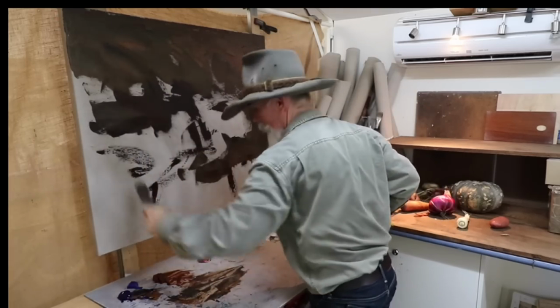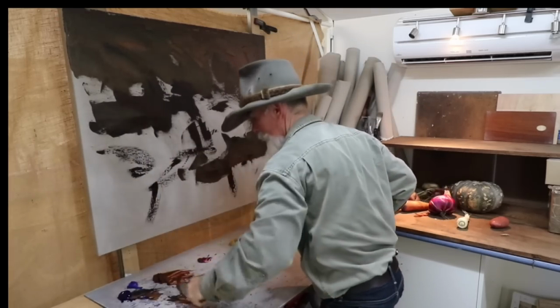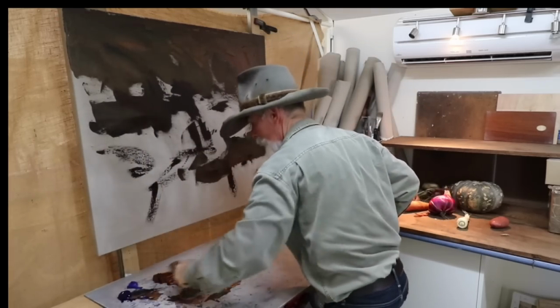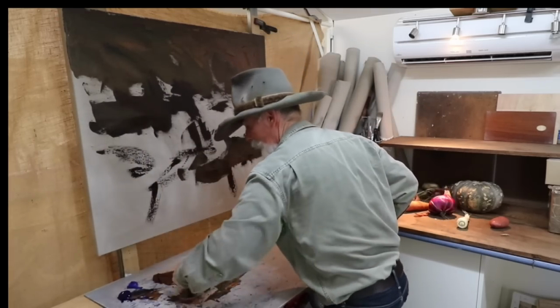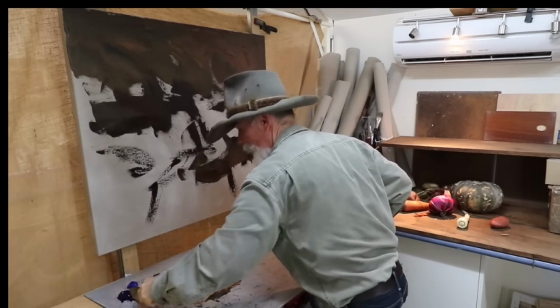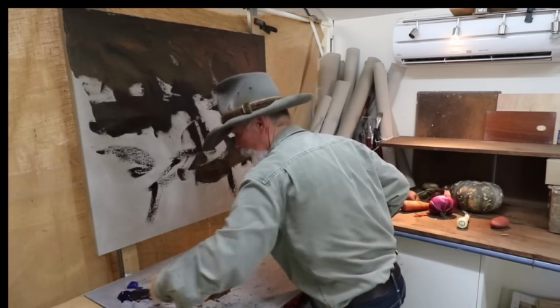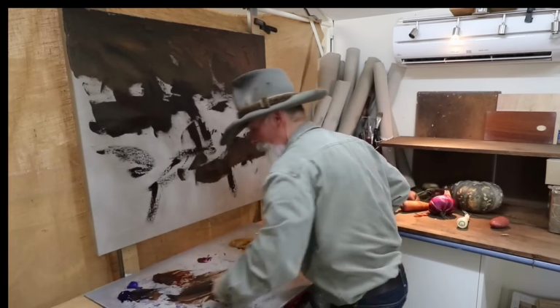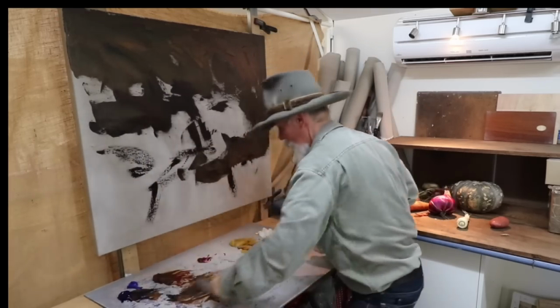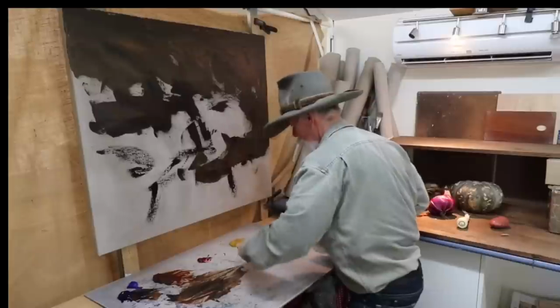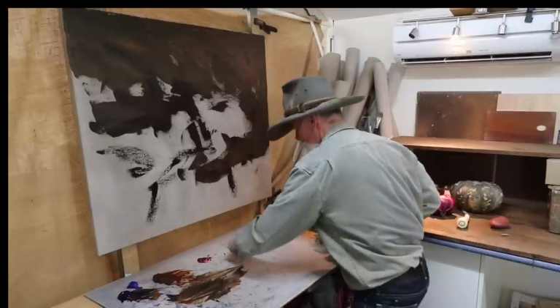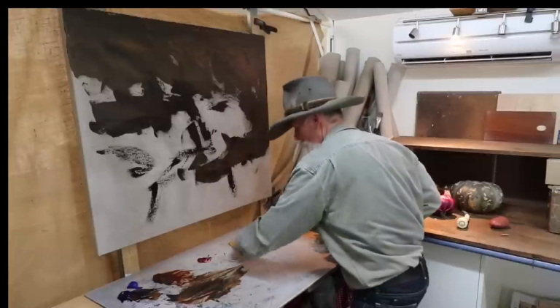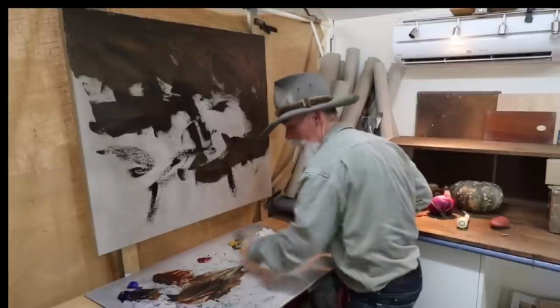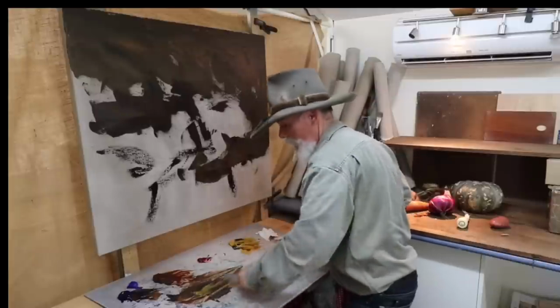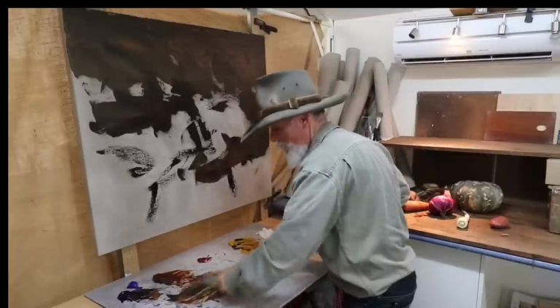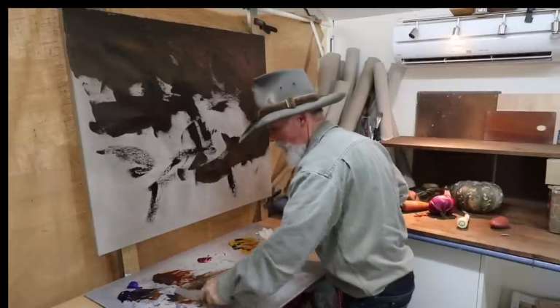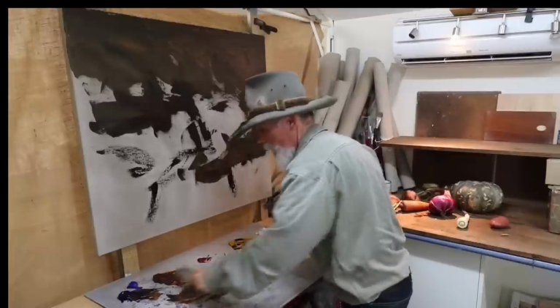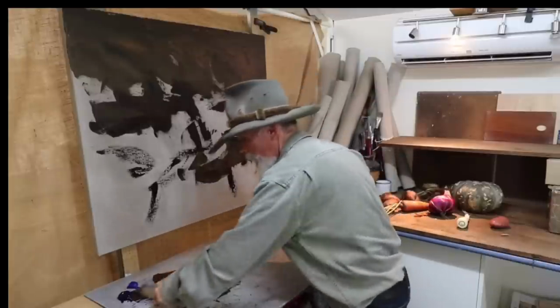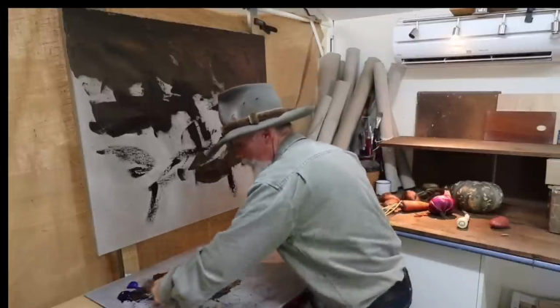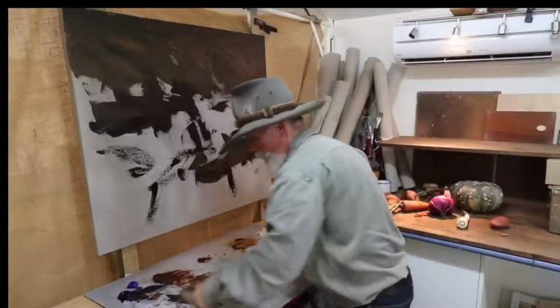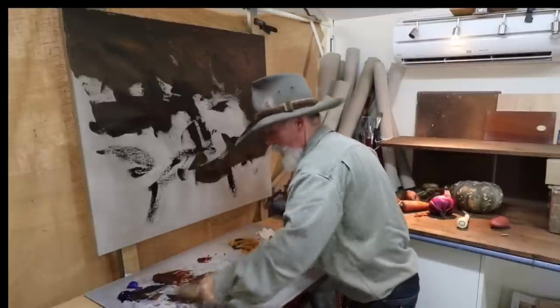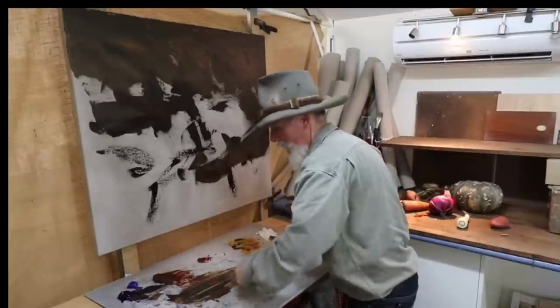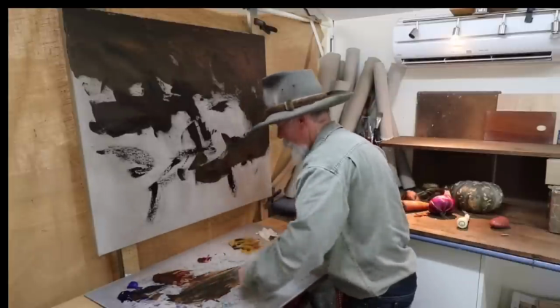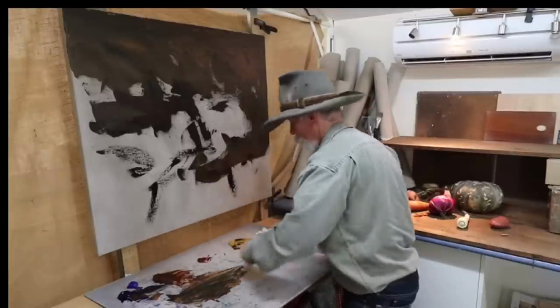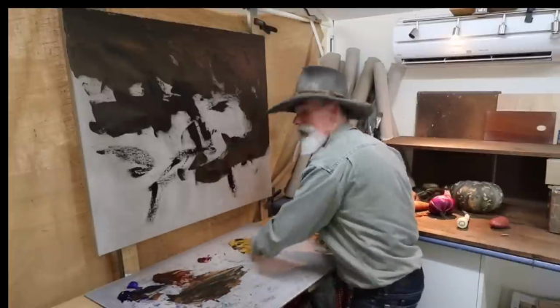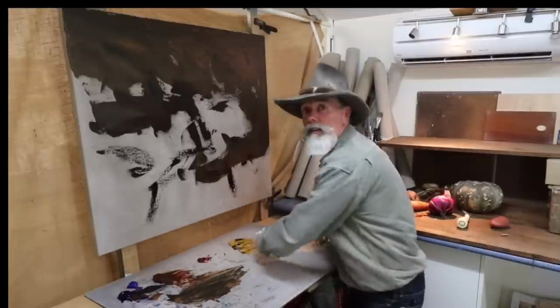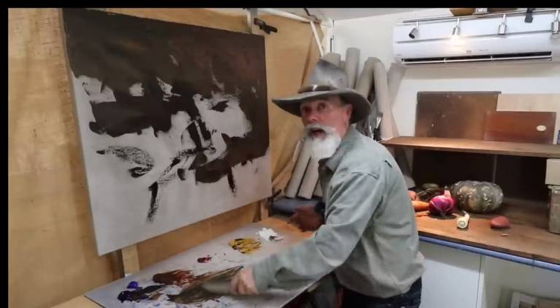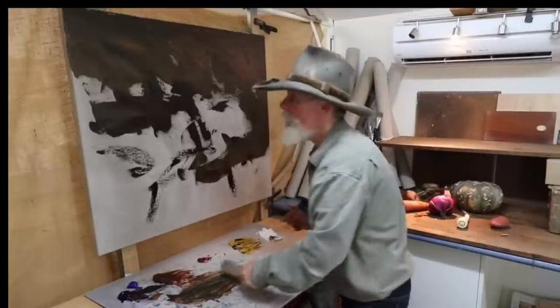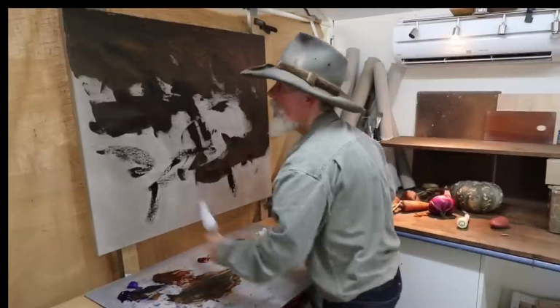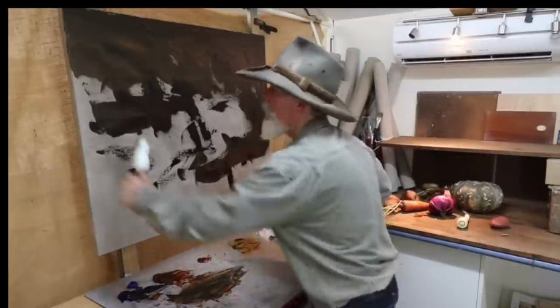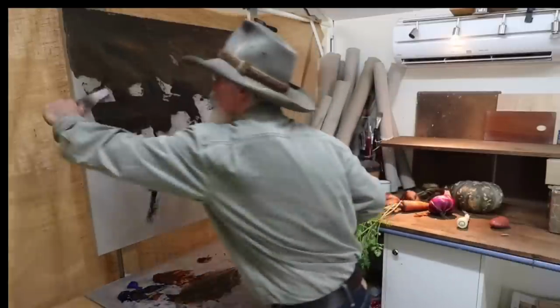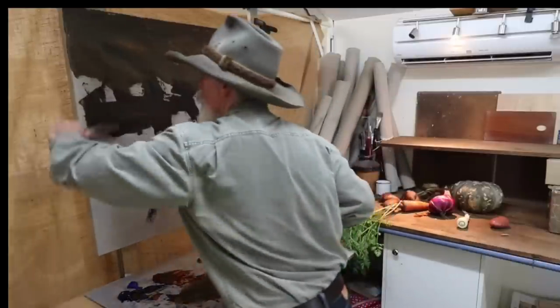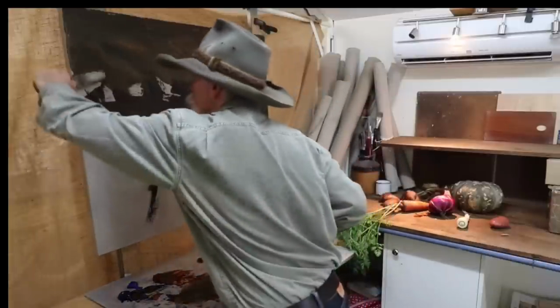Let's just get coverage, shall we? Keep on going, get as much of the canvas — or linen in this case — covered as possible.